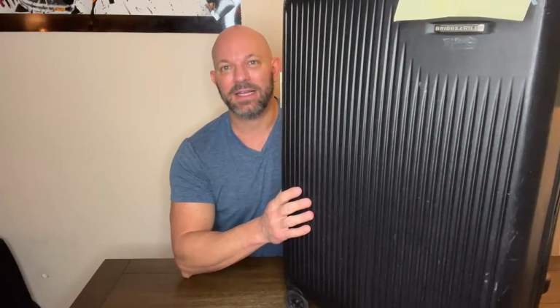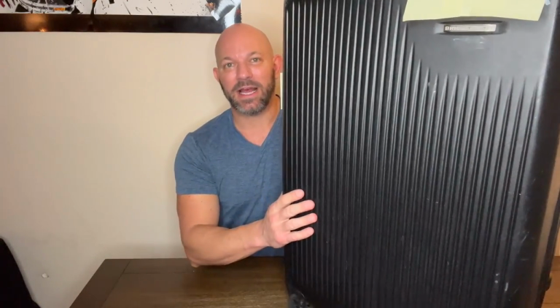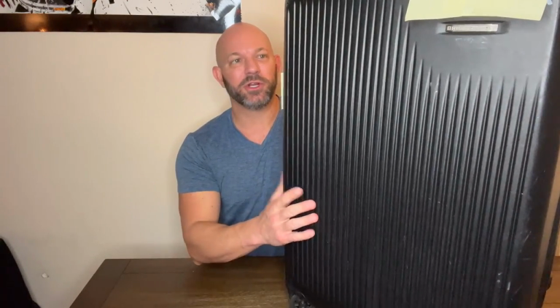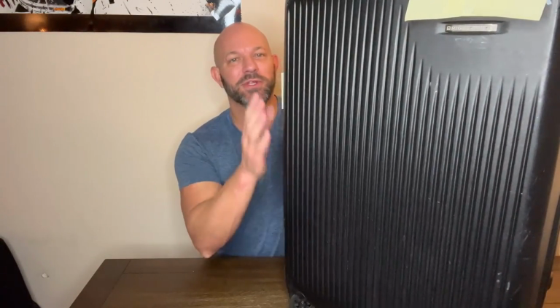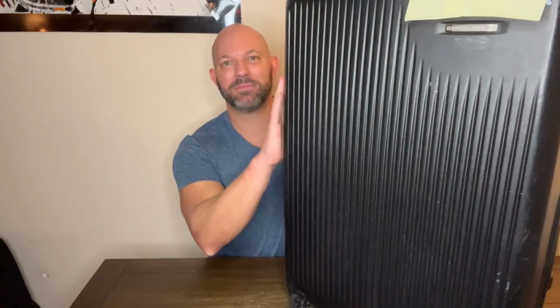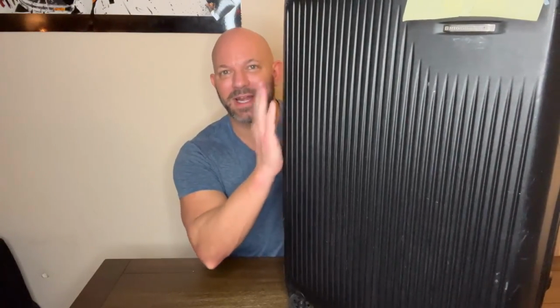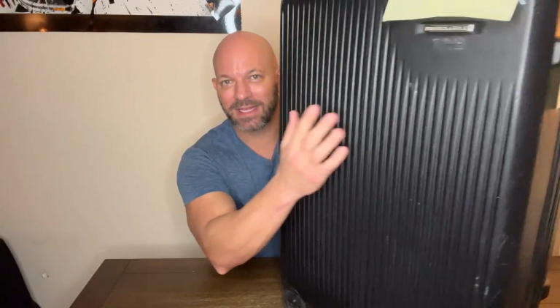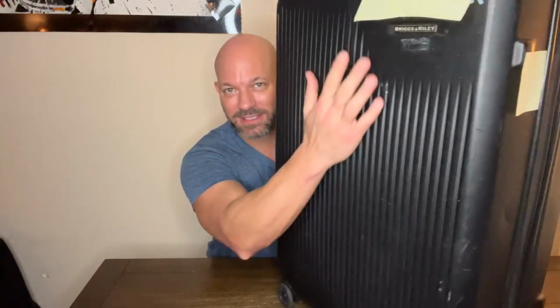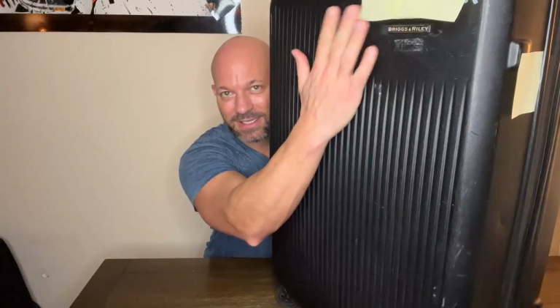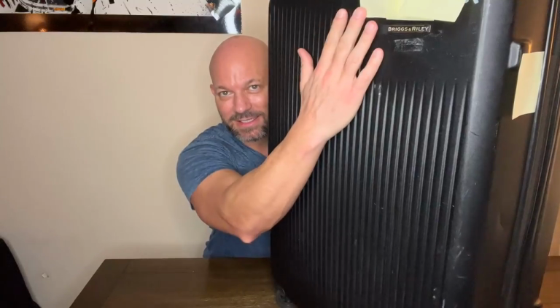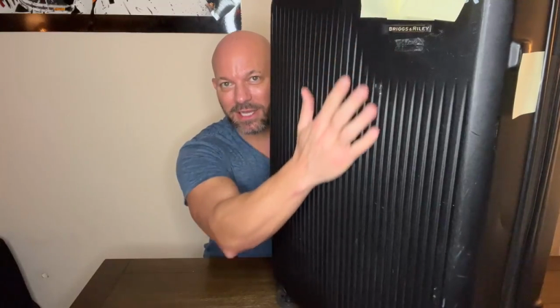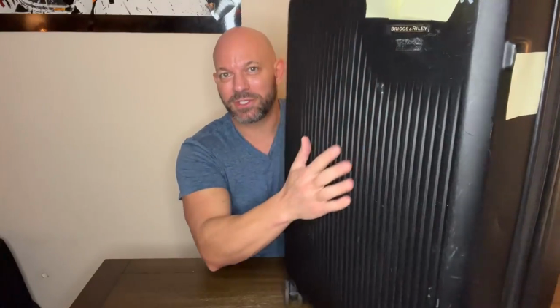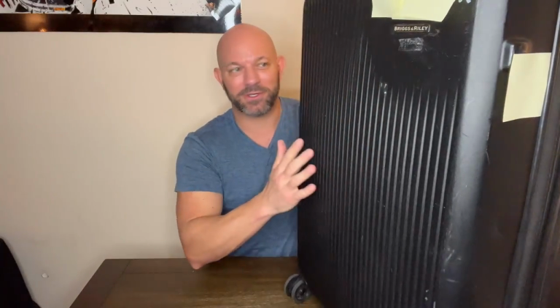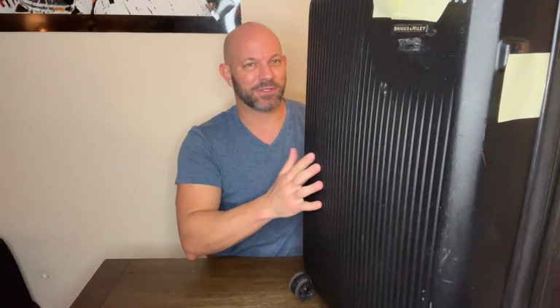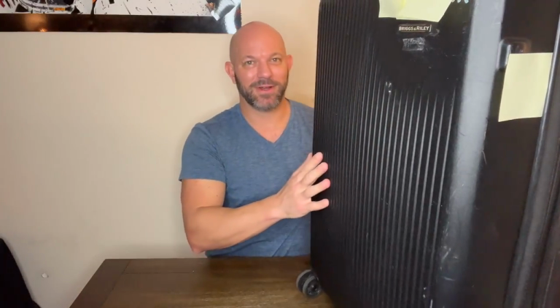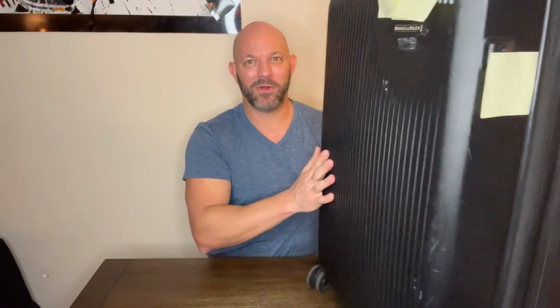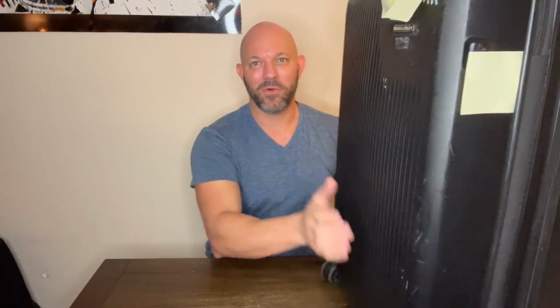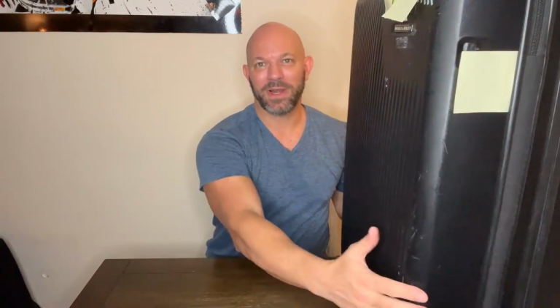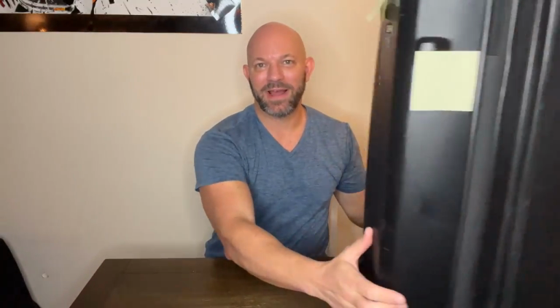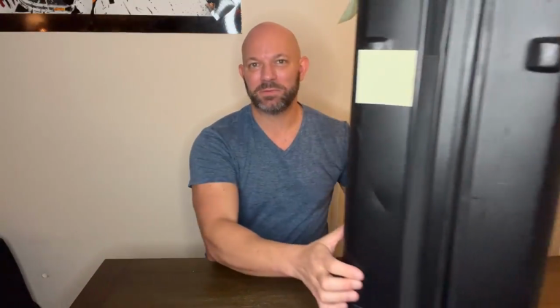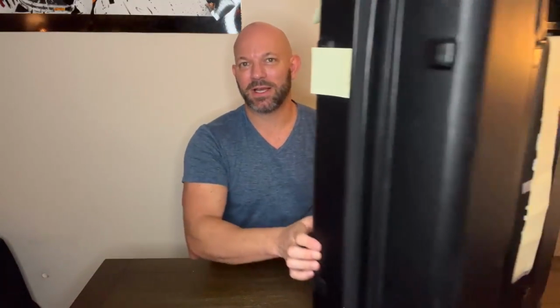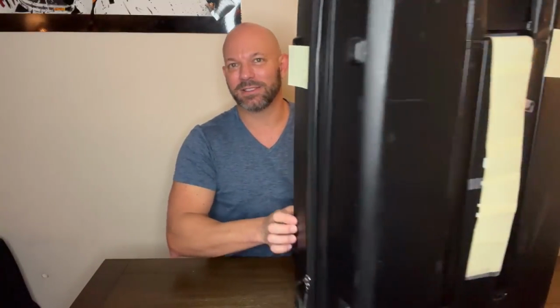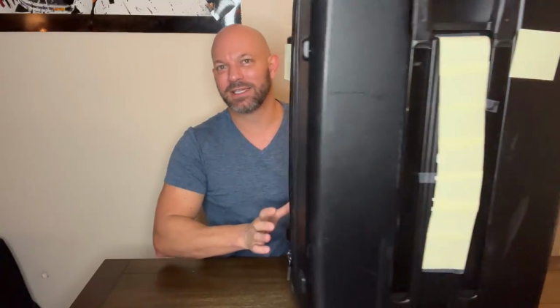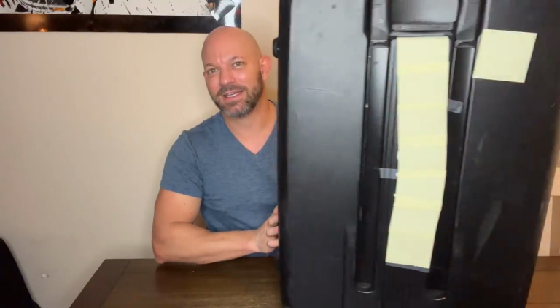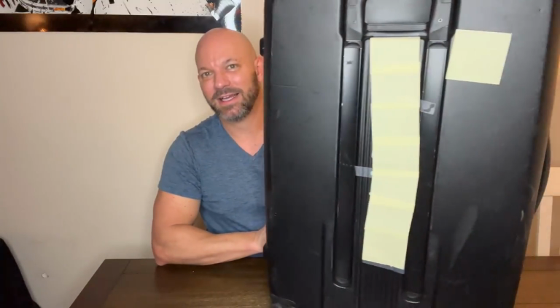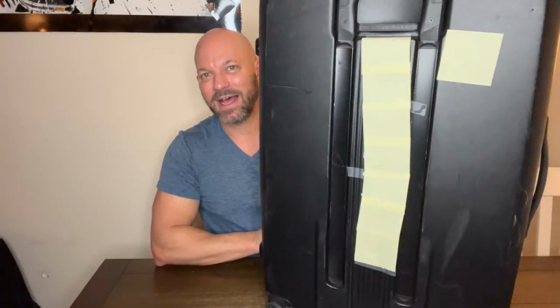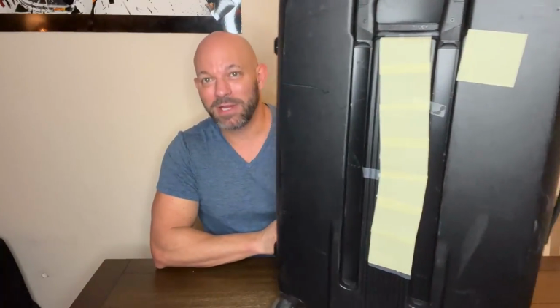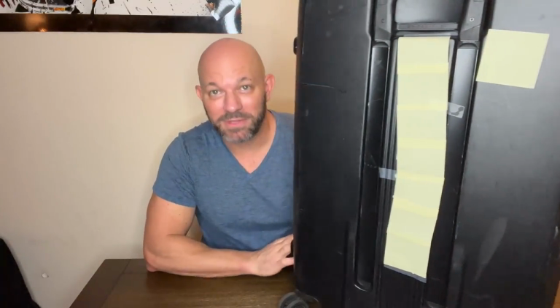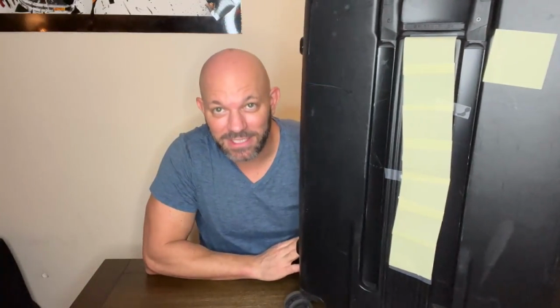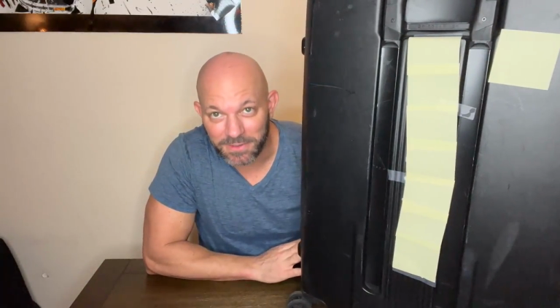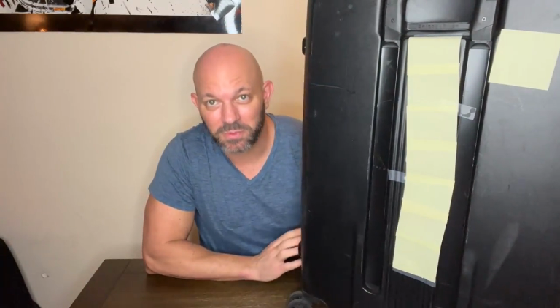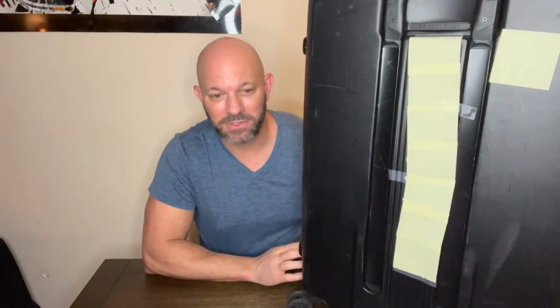You're going to notice that mine has yellow stickers all over it, and that is because I want to give you a tip. This is what I do.